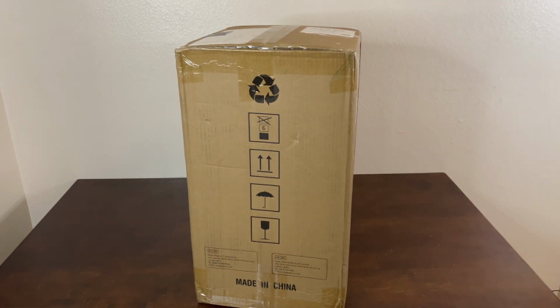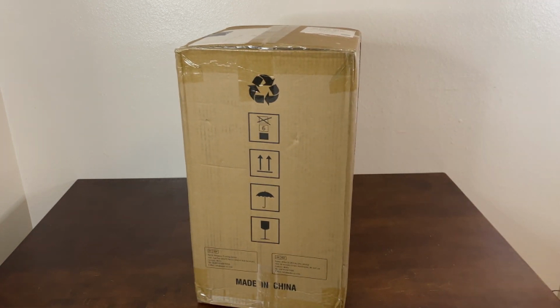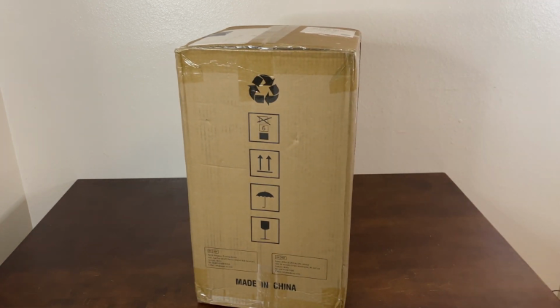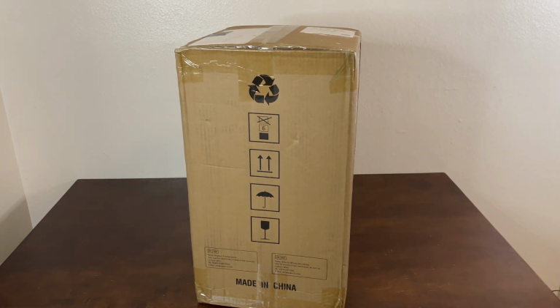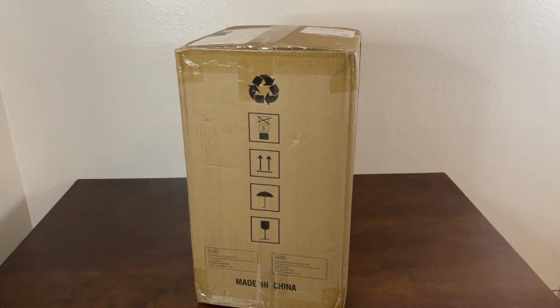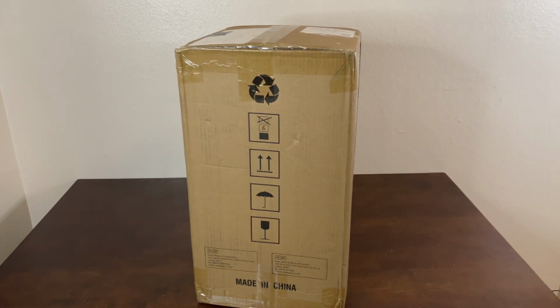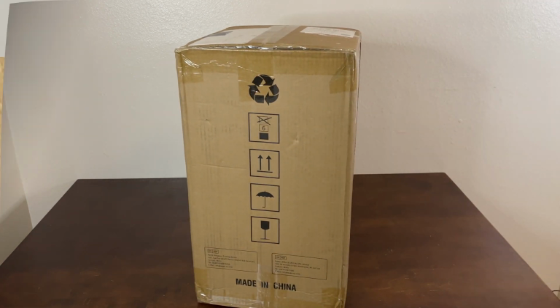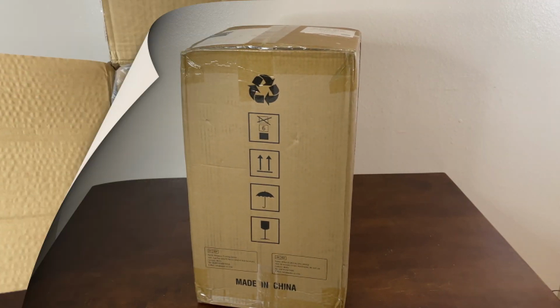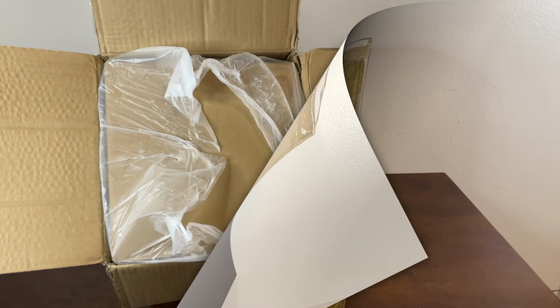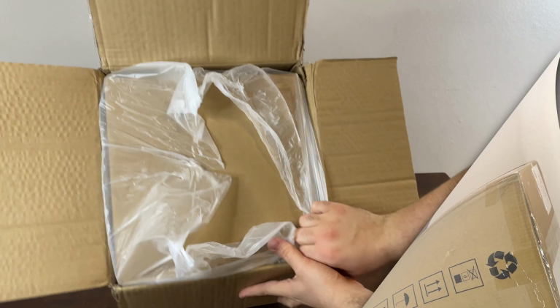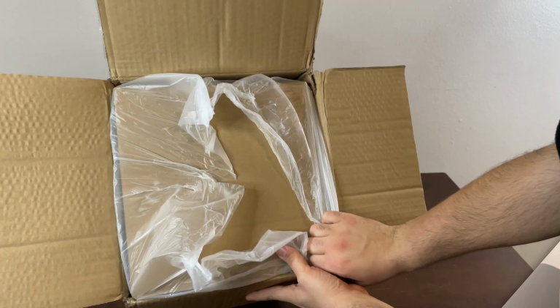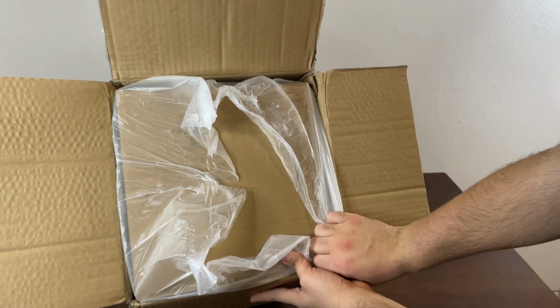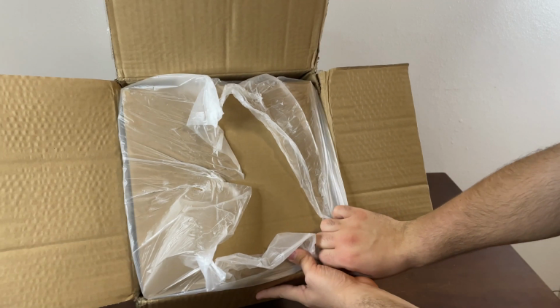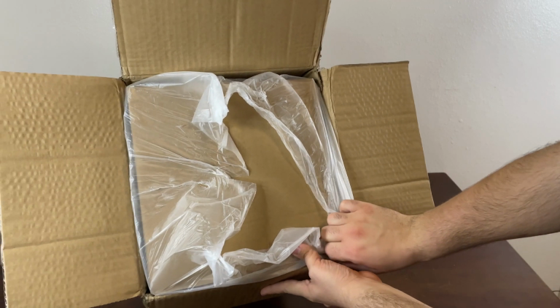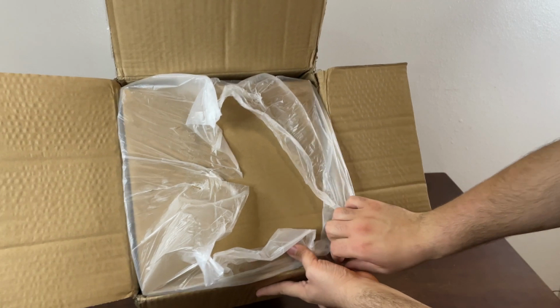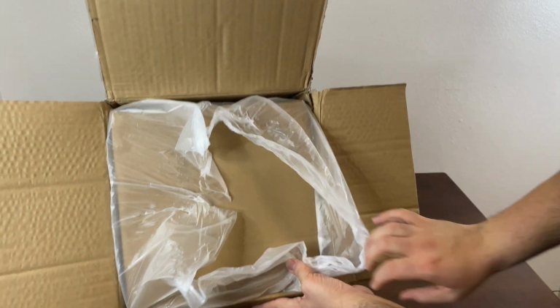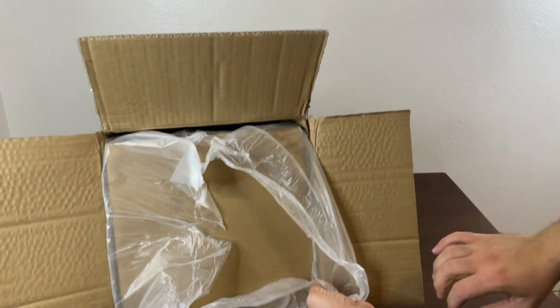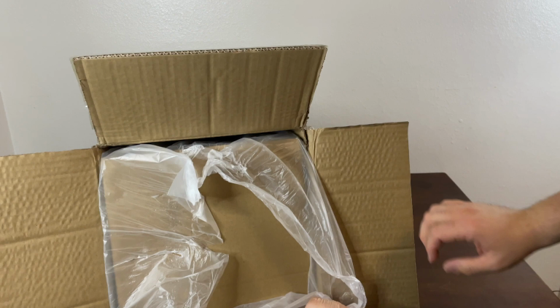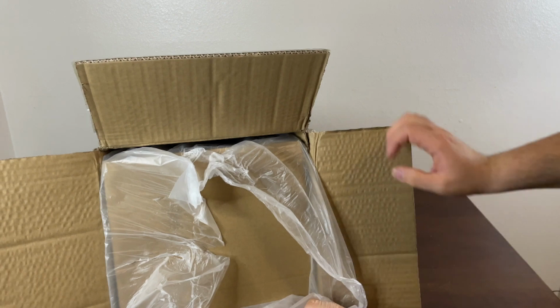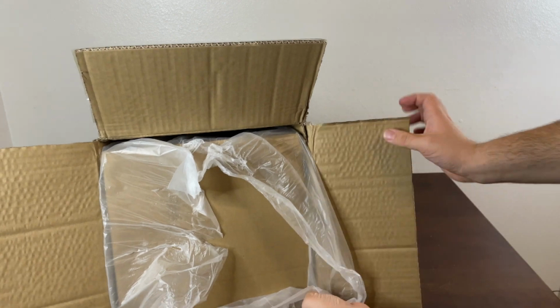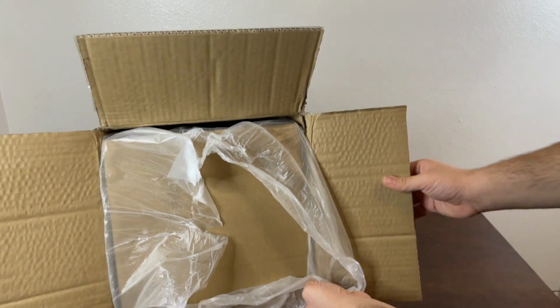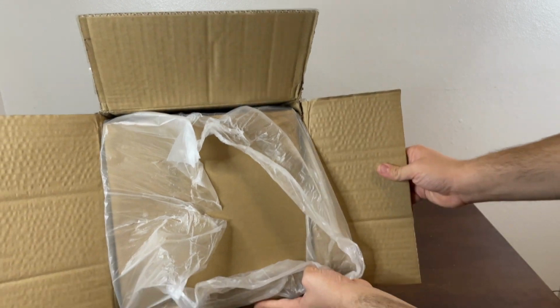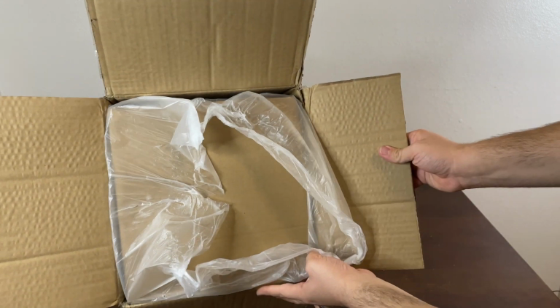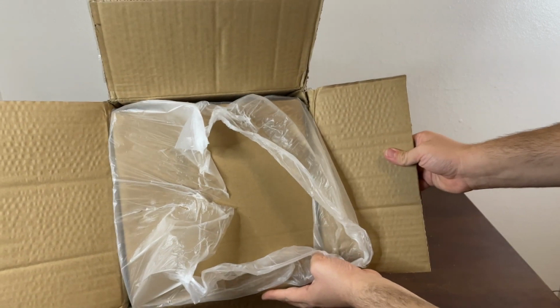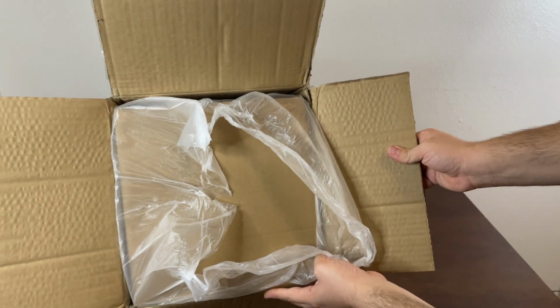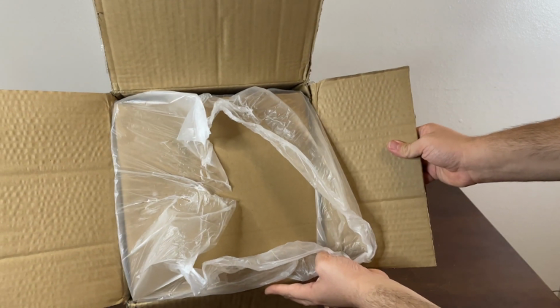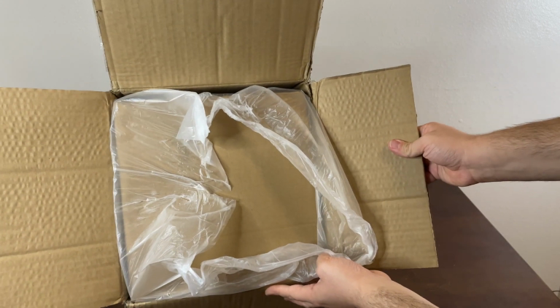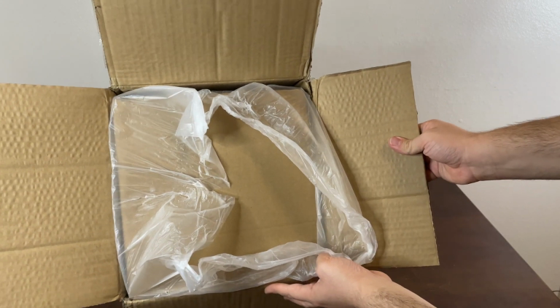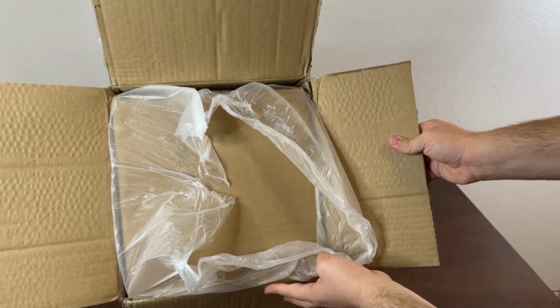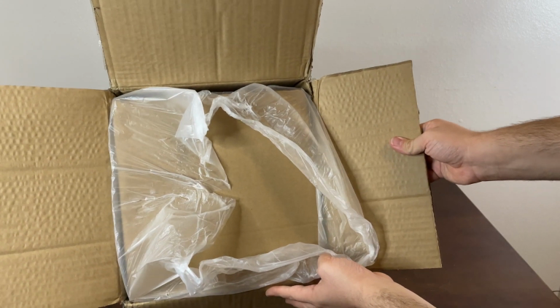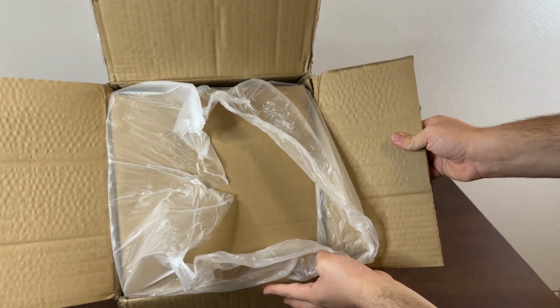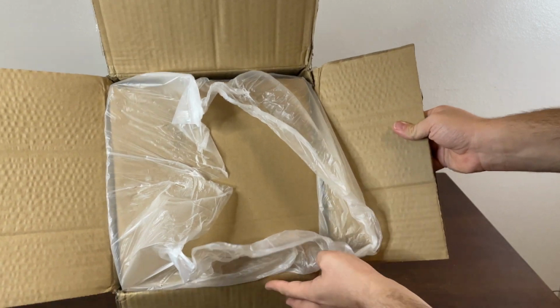So let's go ahead and get this open. First thing you see upon opening the box is there's no inner box.